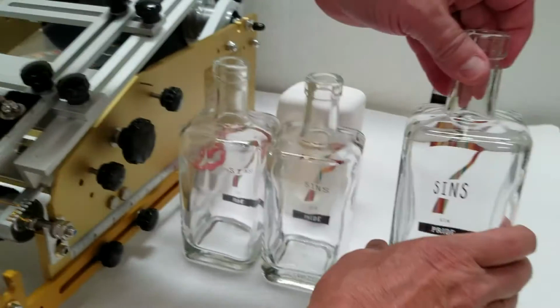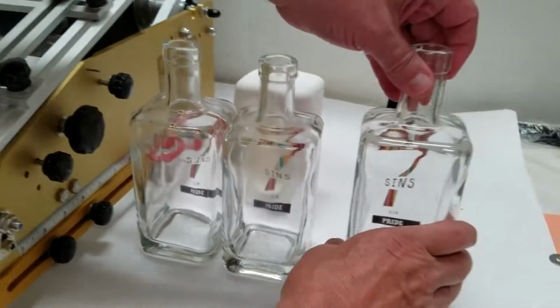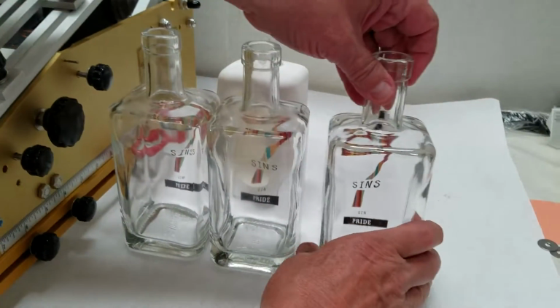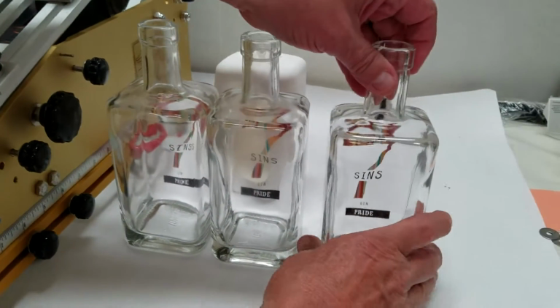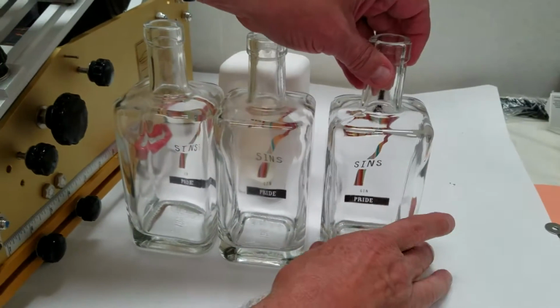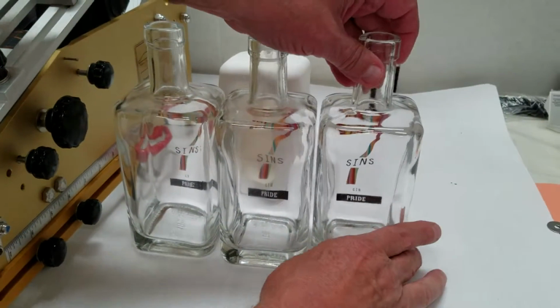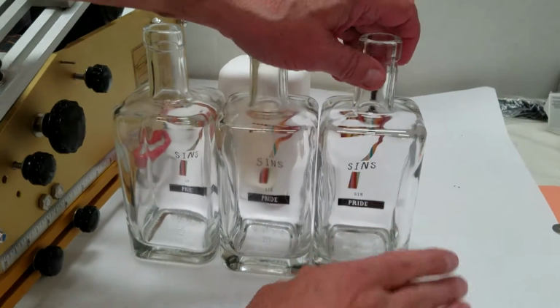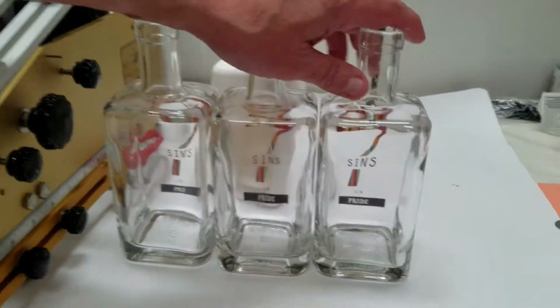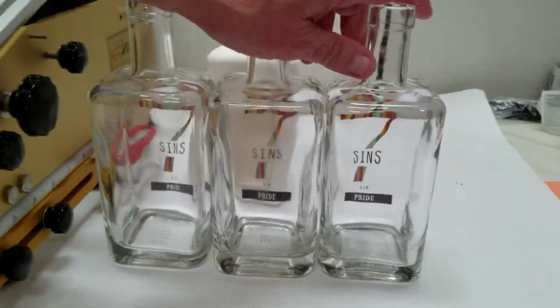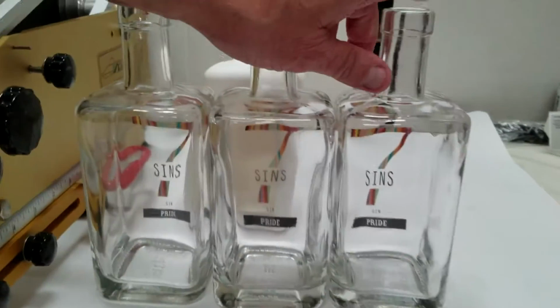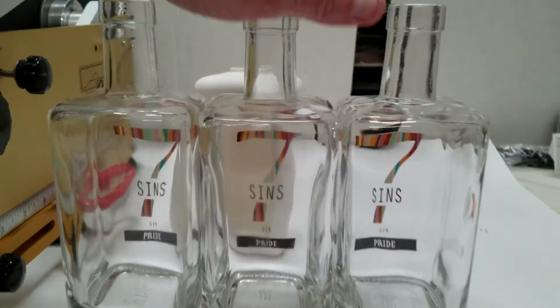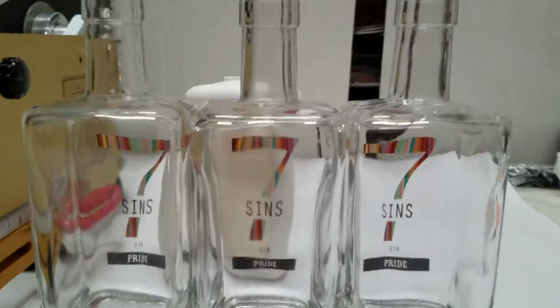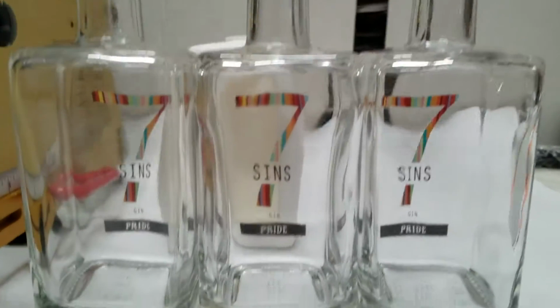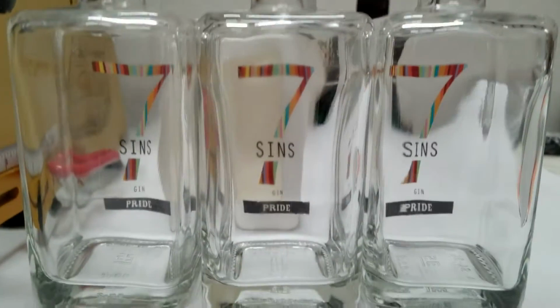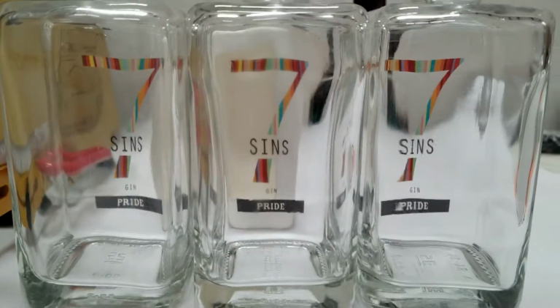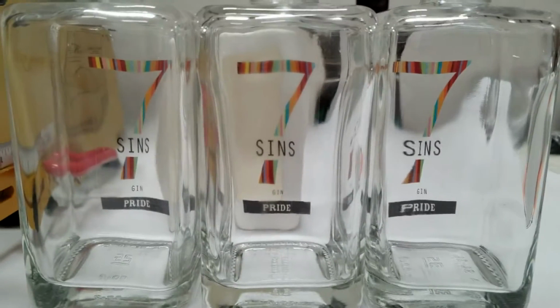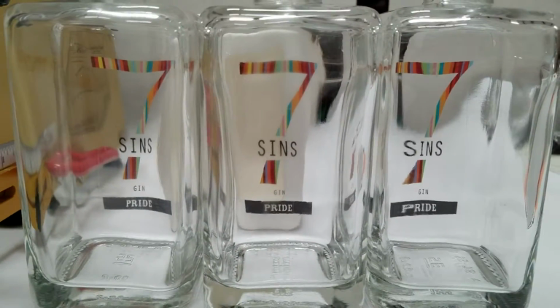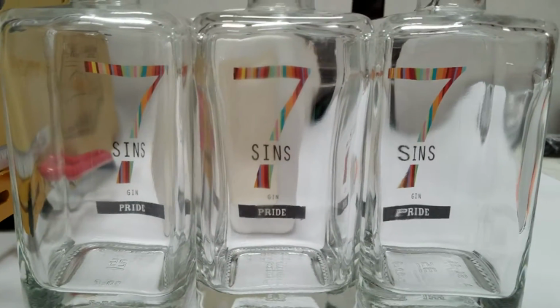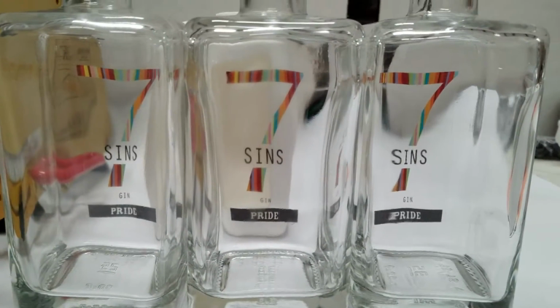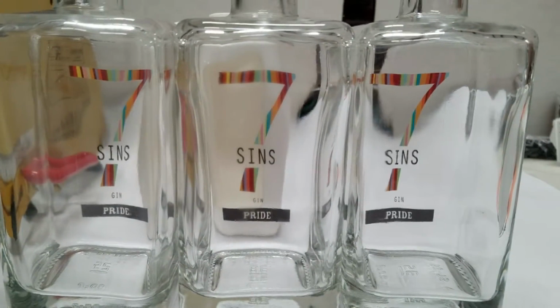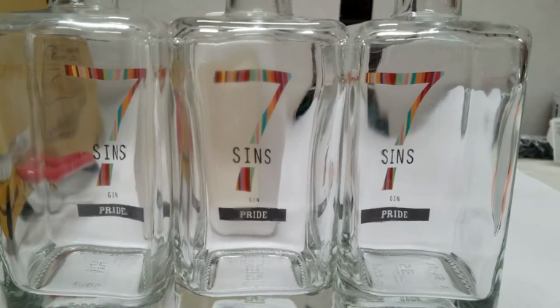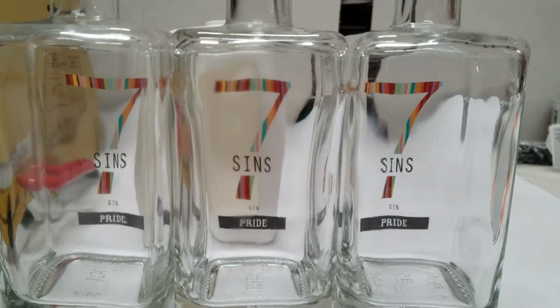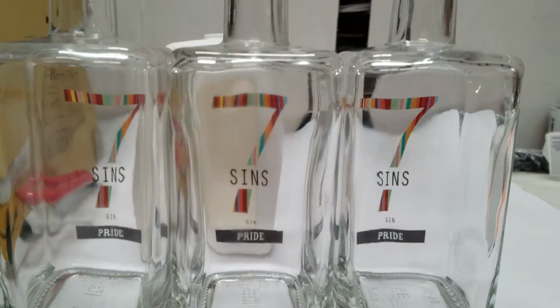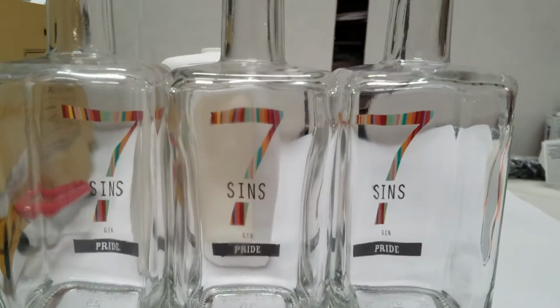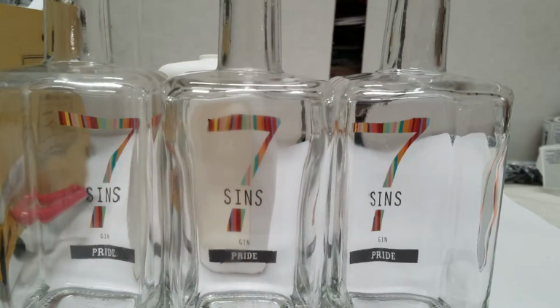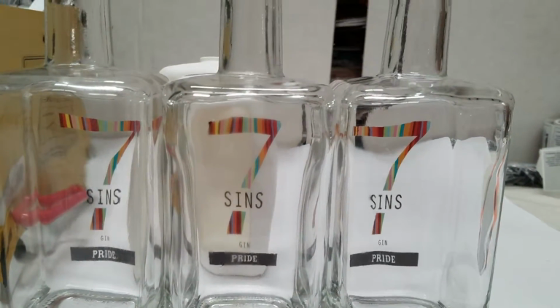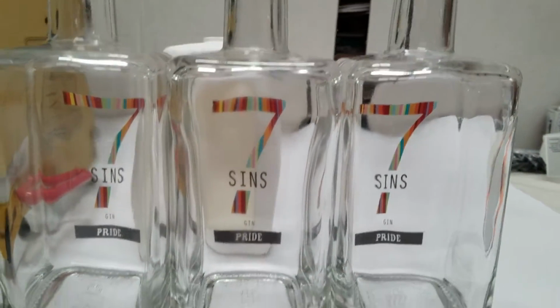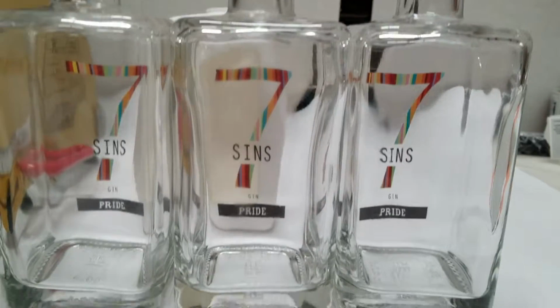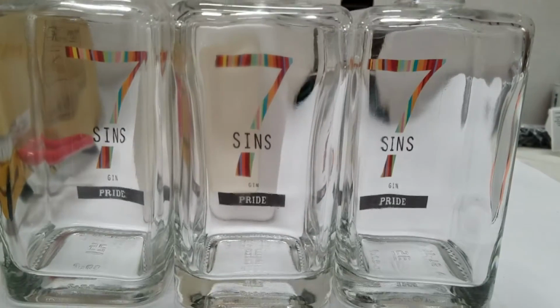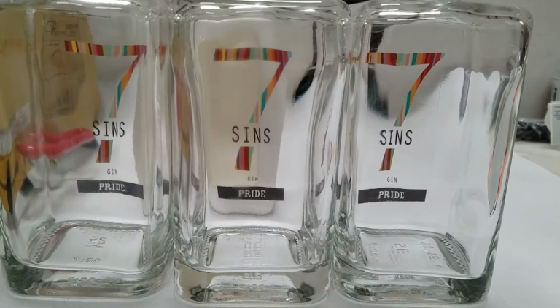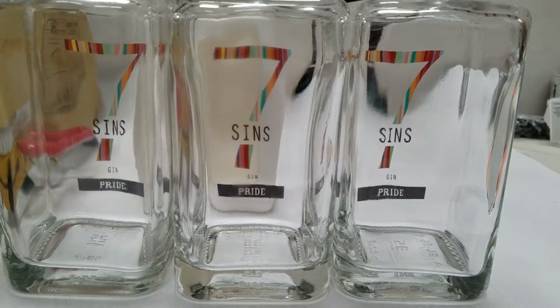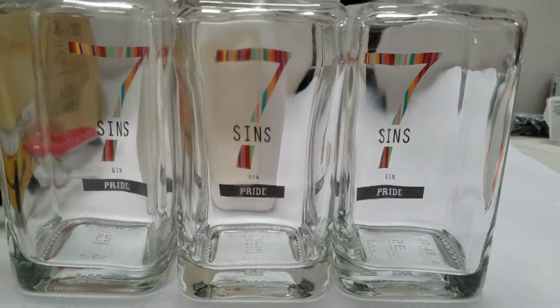You can see that each label is in the perfect position — there's absolutely no bubbles.